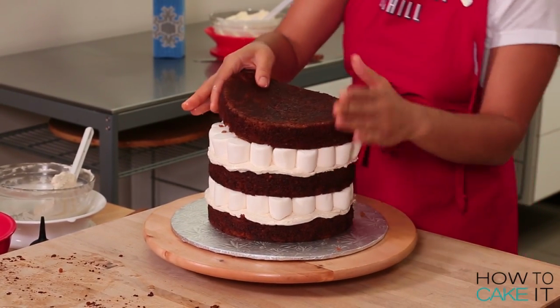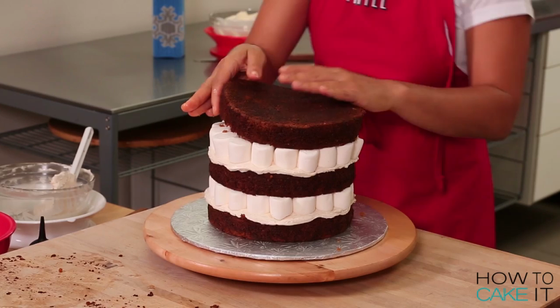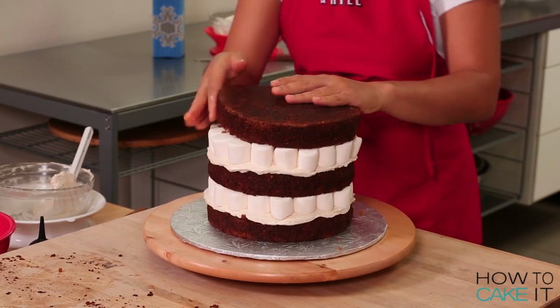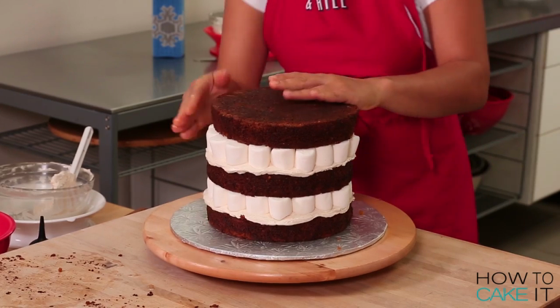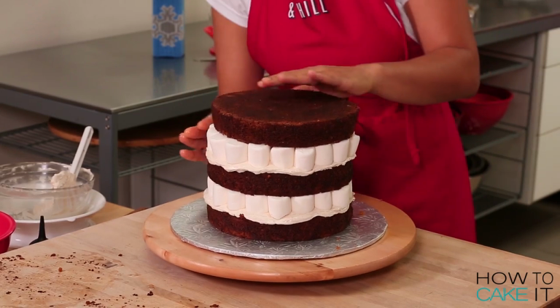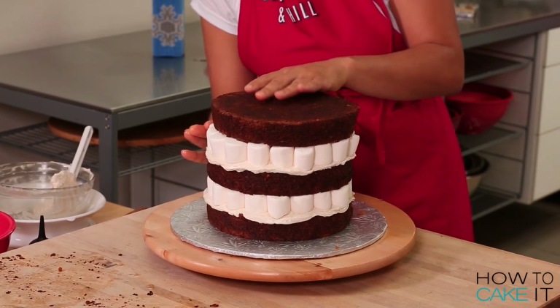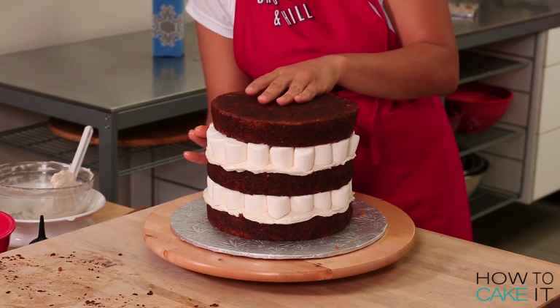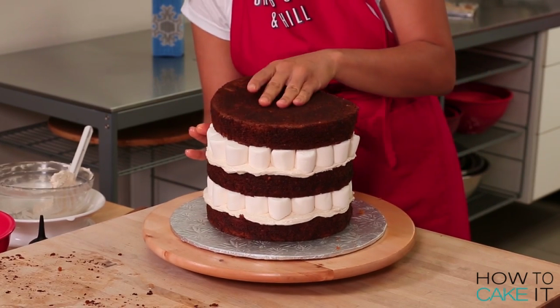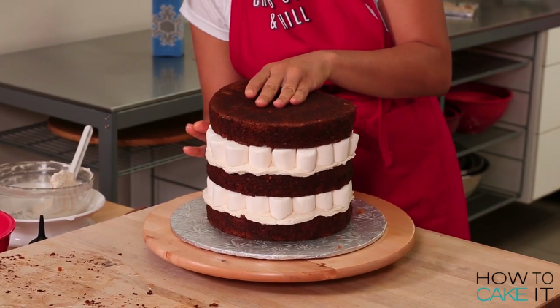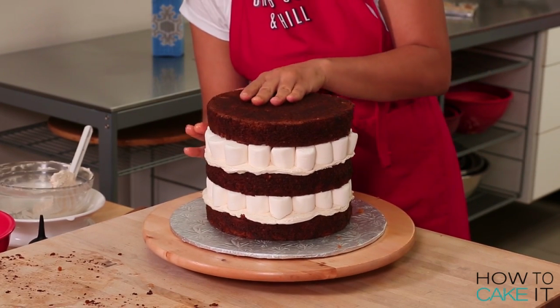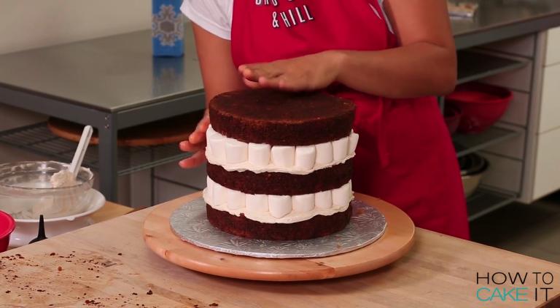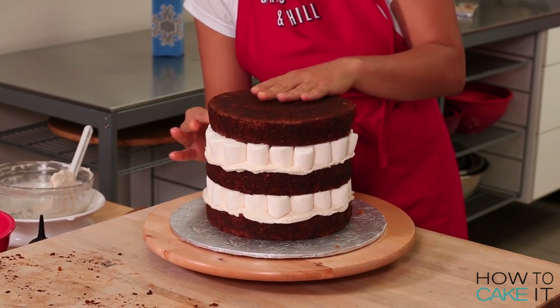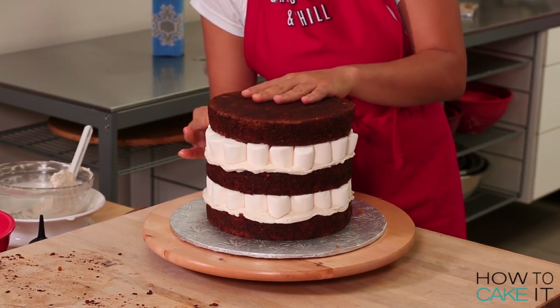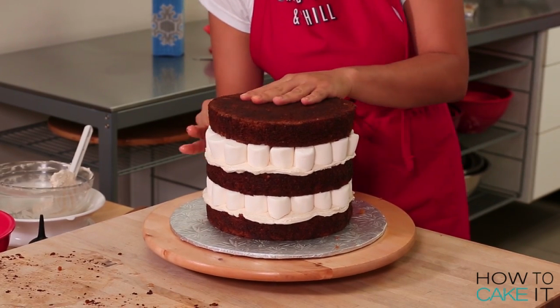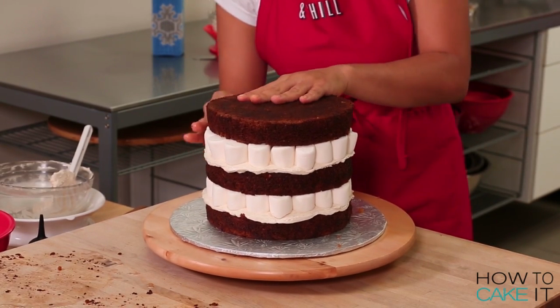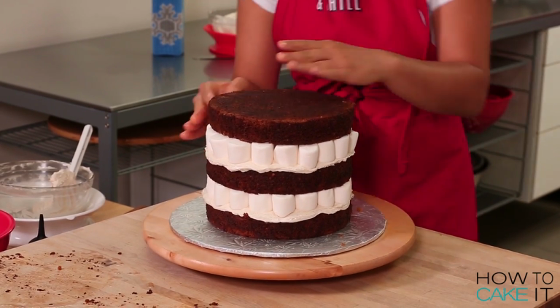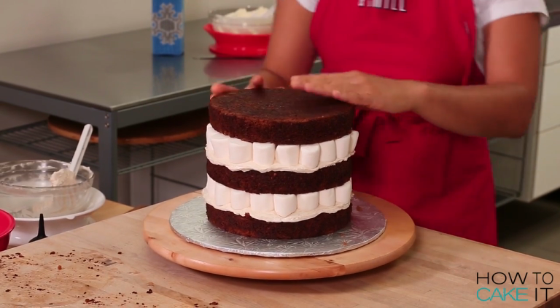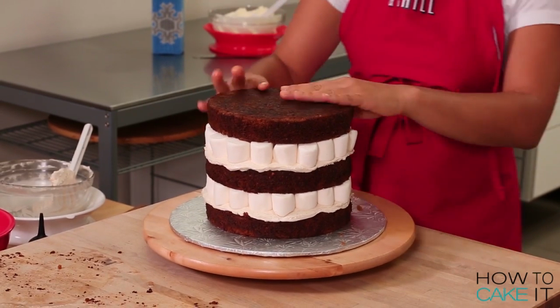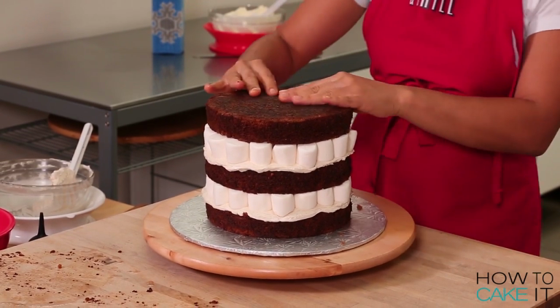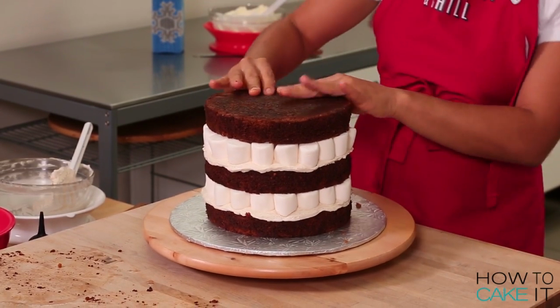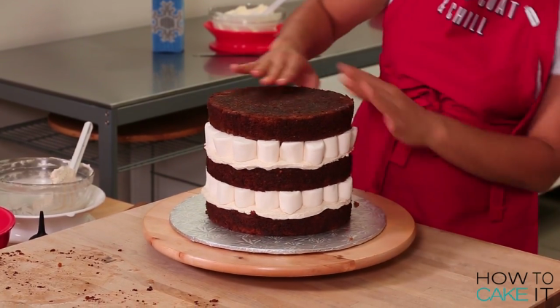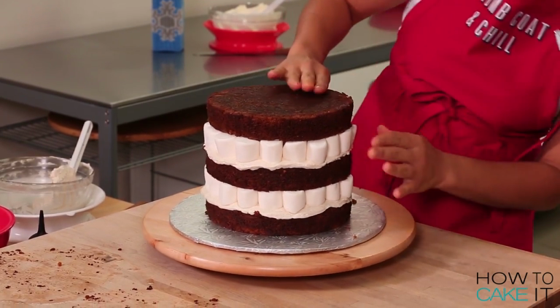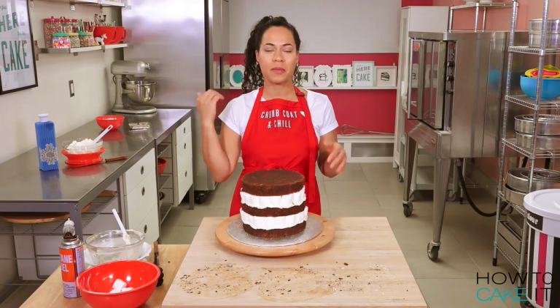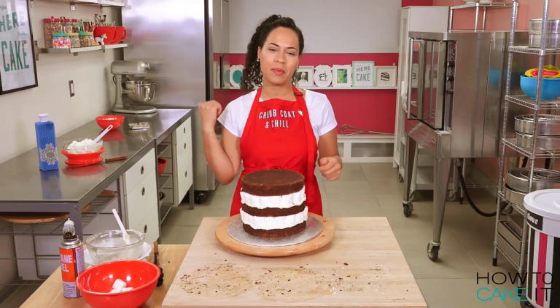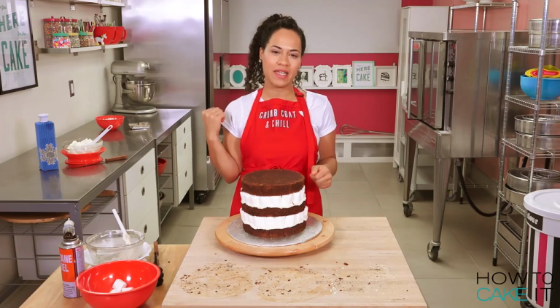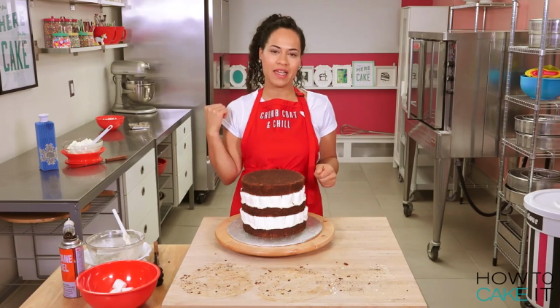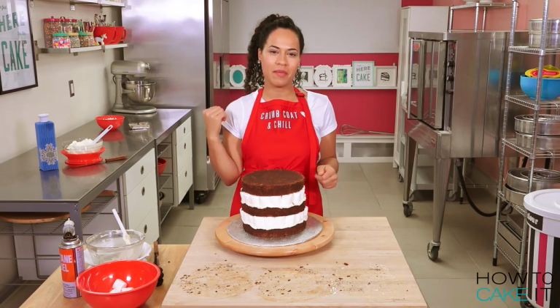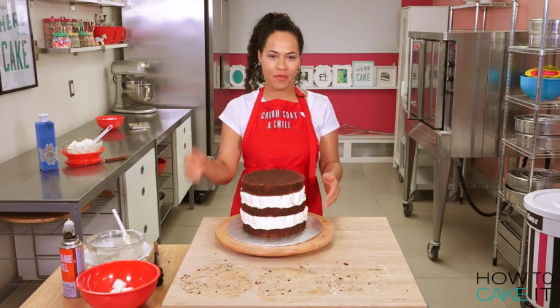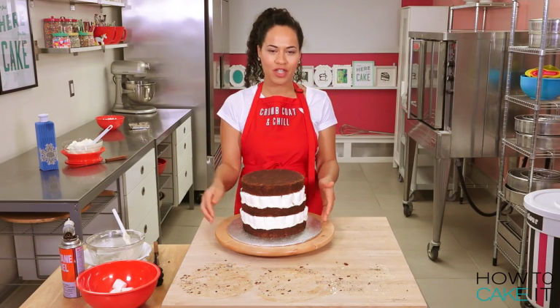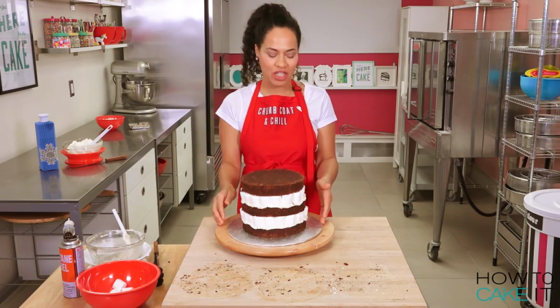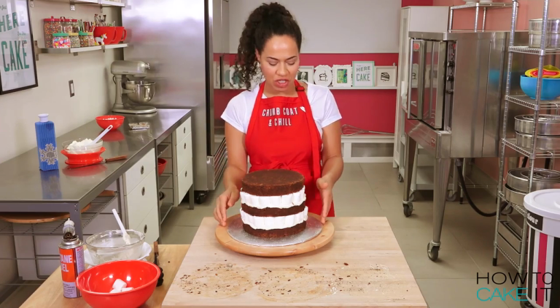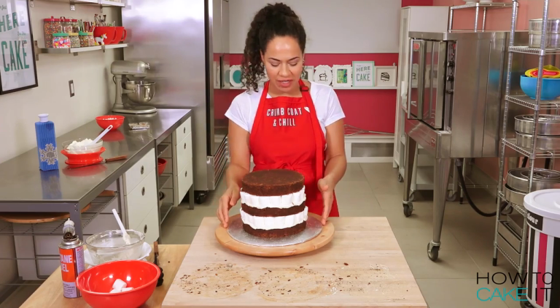Before I do anything else to this cake, I want the buttercream in the center to firm up, so I'm going to place it in my fridge to chill.